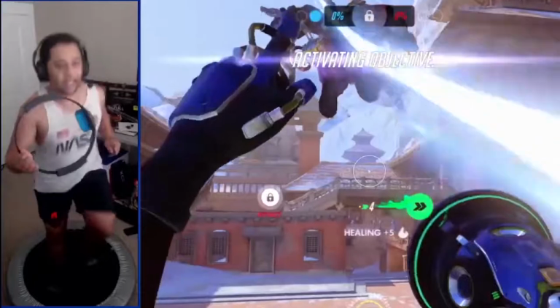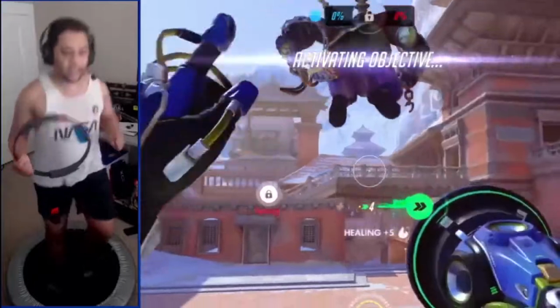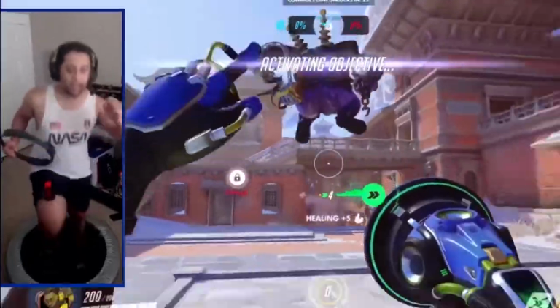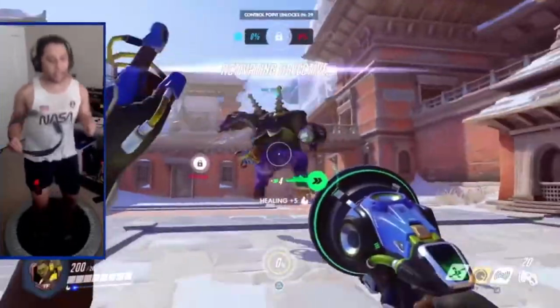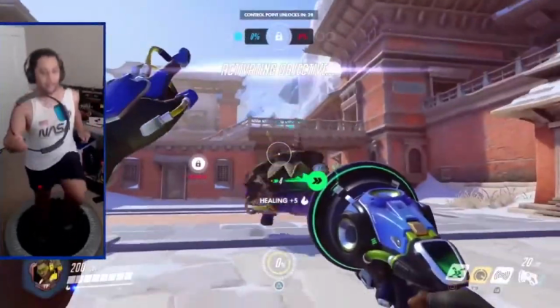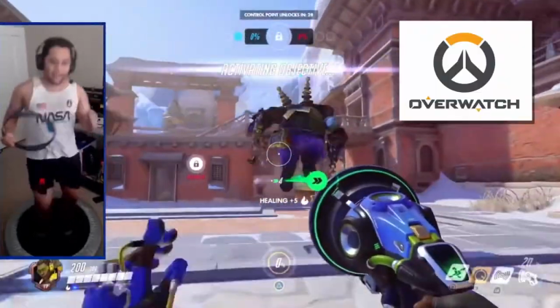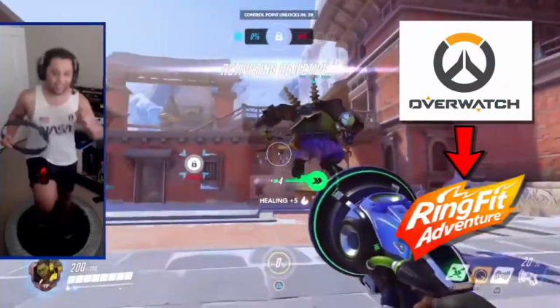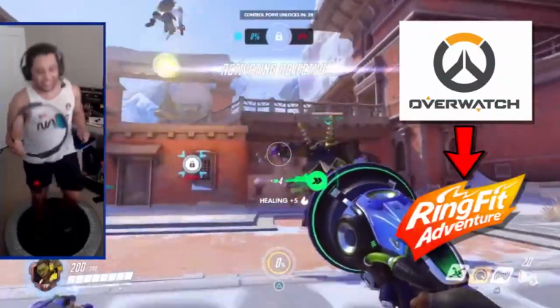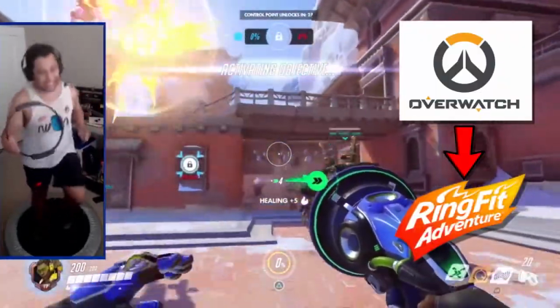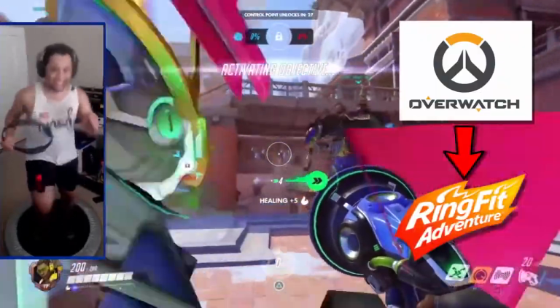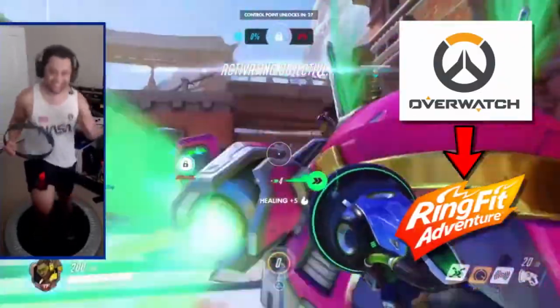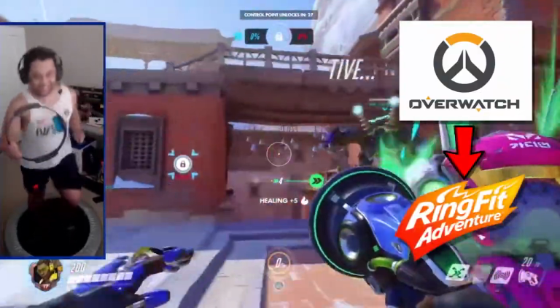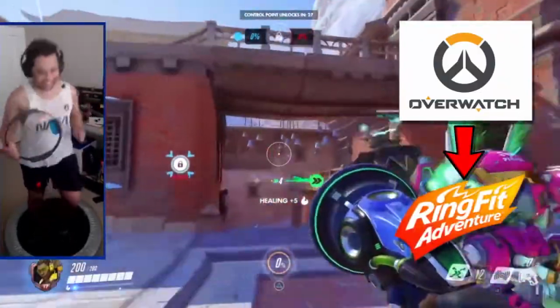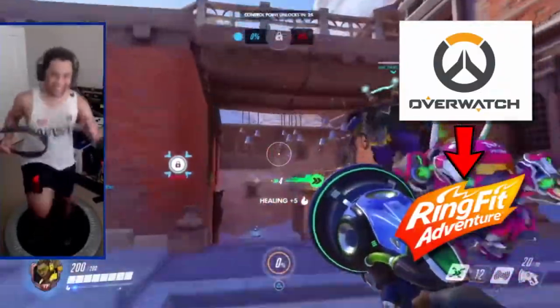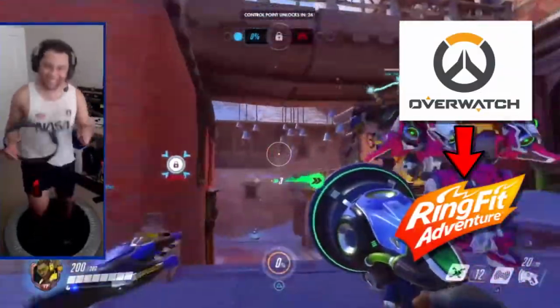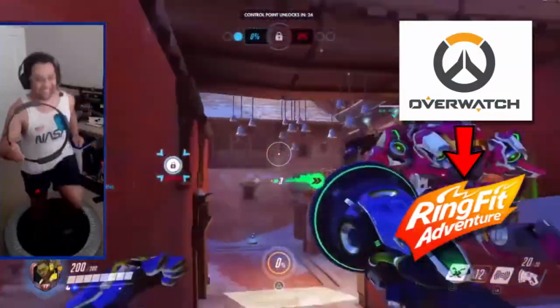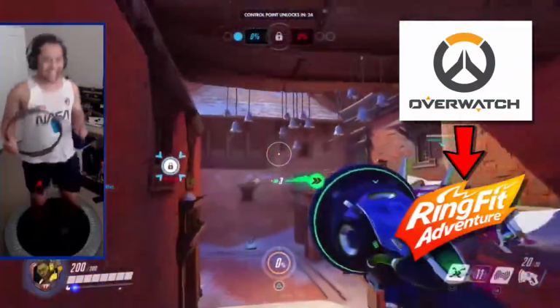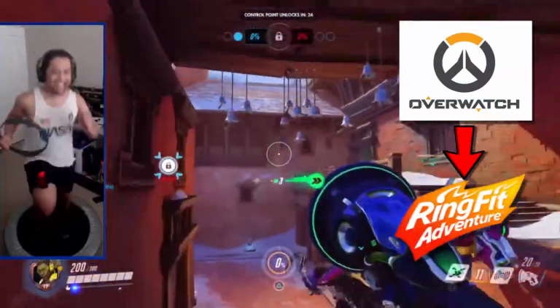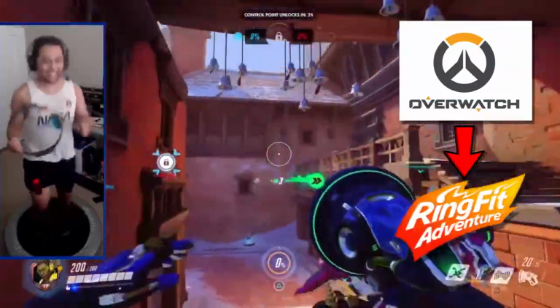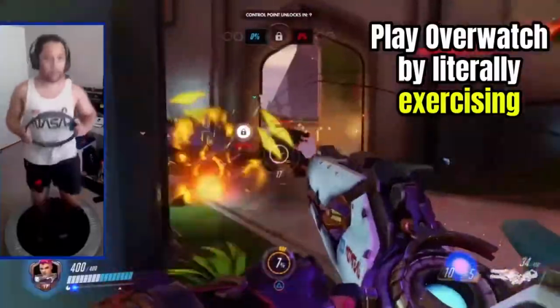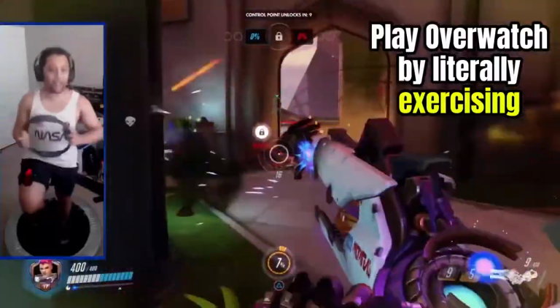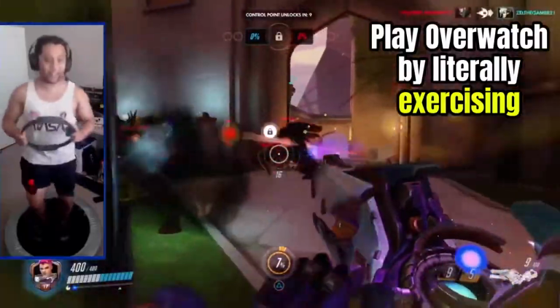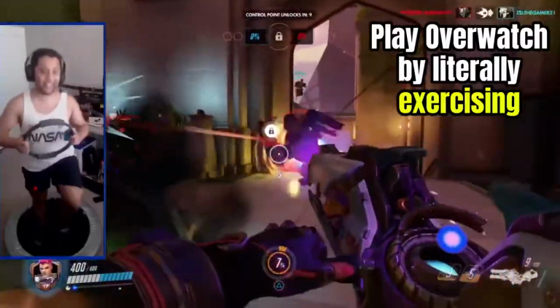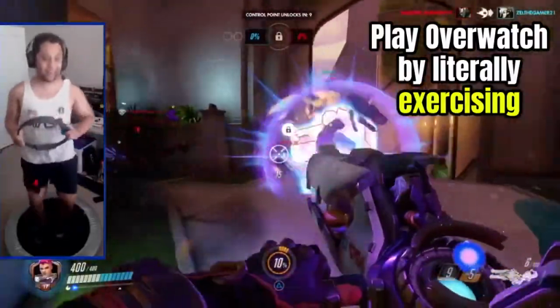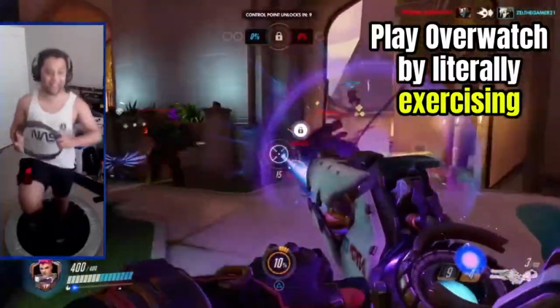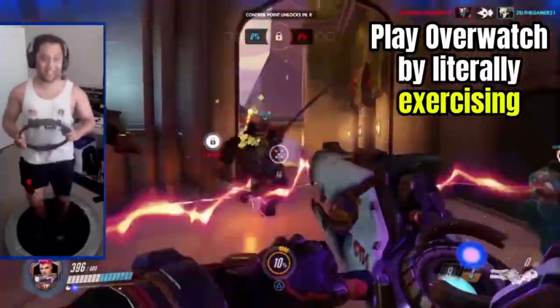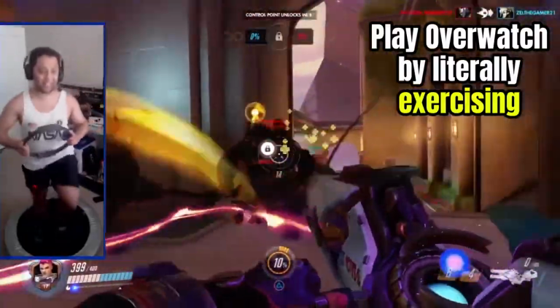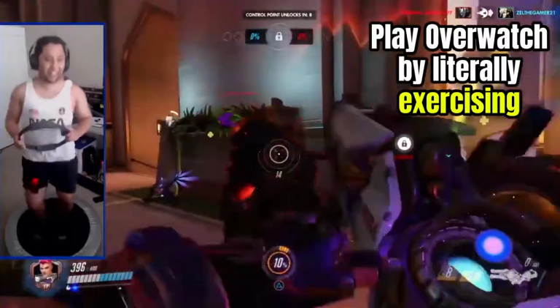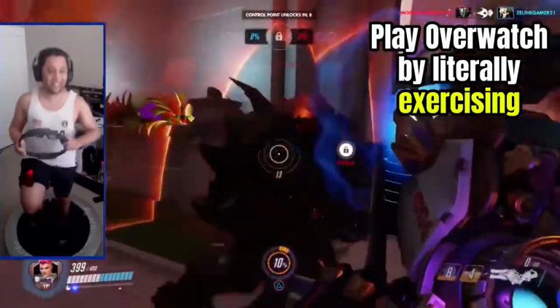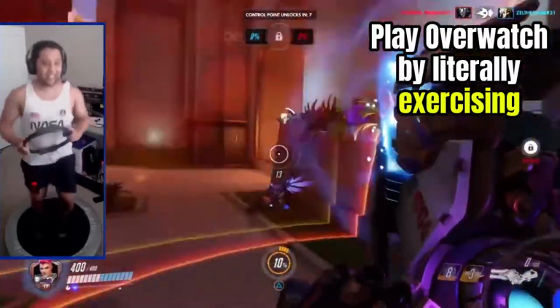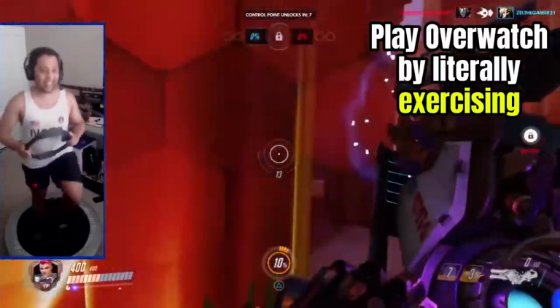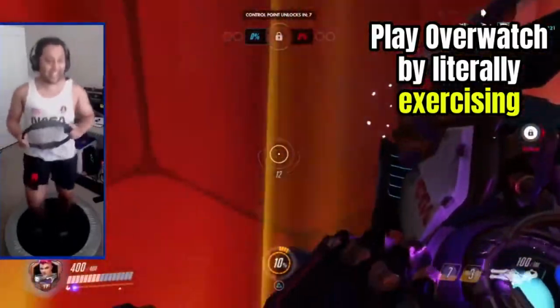Here's a quick rundown on how I designed the Ring Fit Adventure controller for Overwatch. This setup lets me play Overwatch by literally exercising.